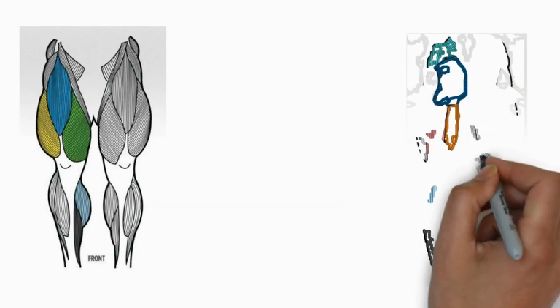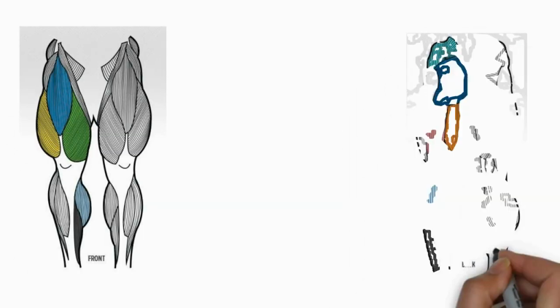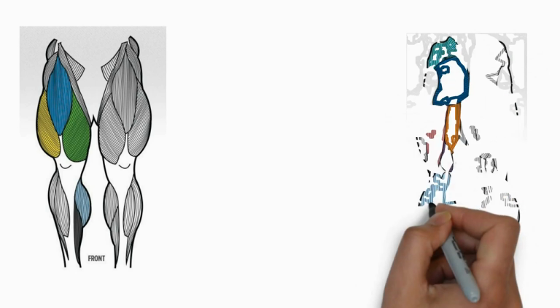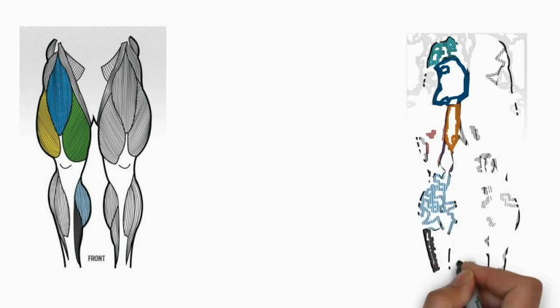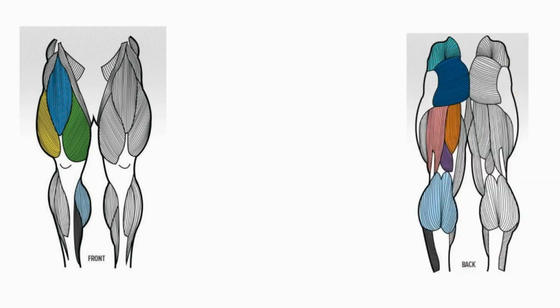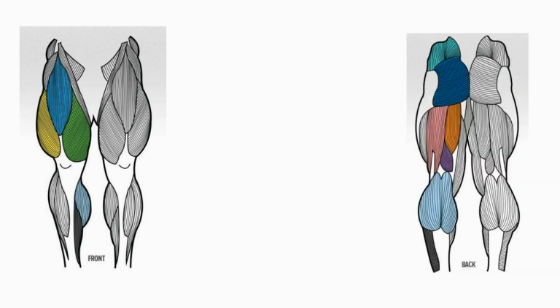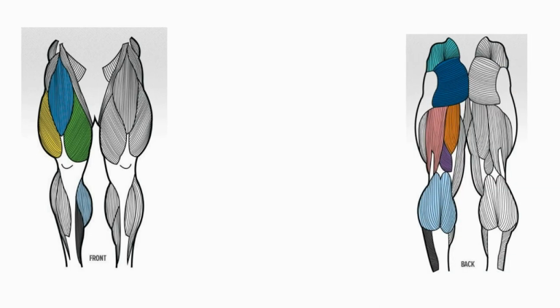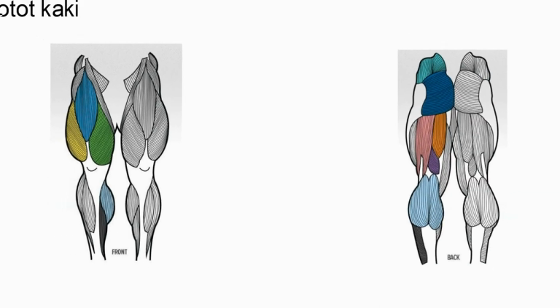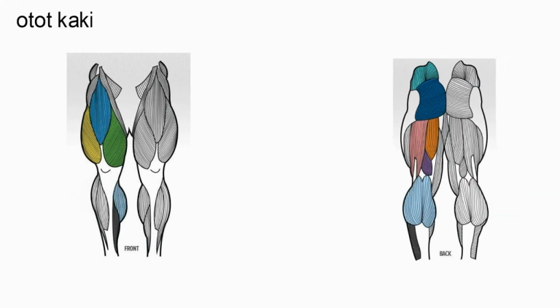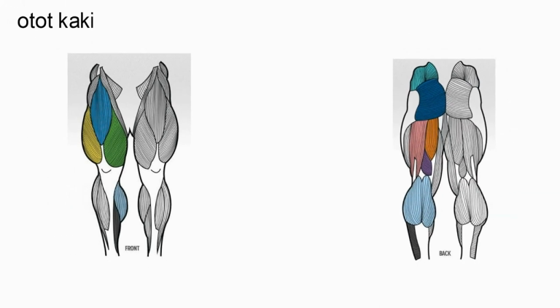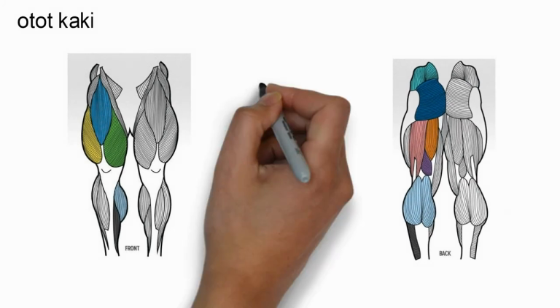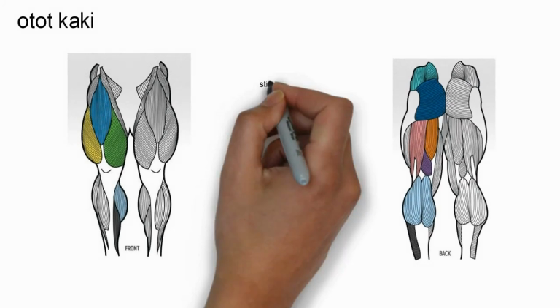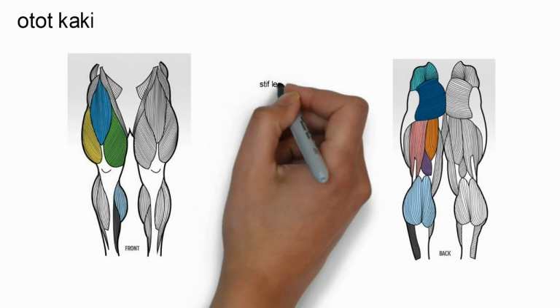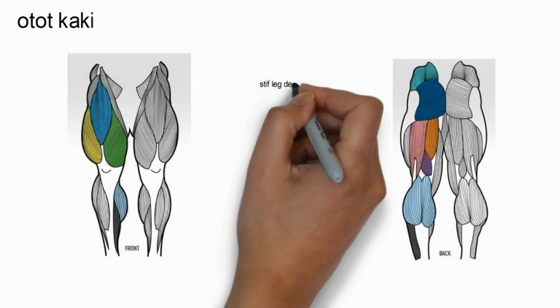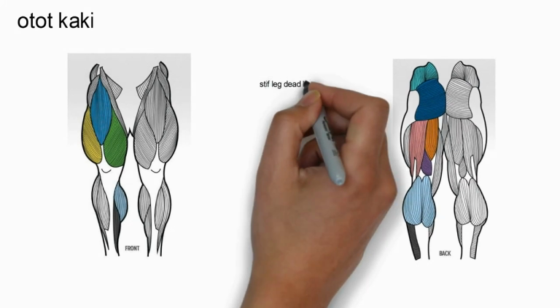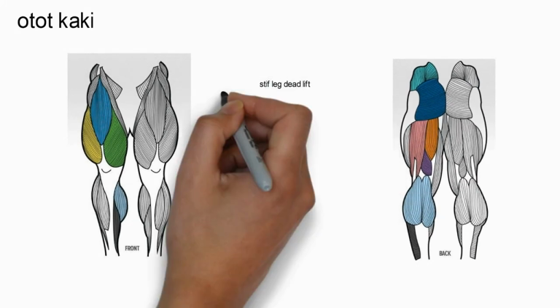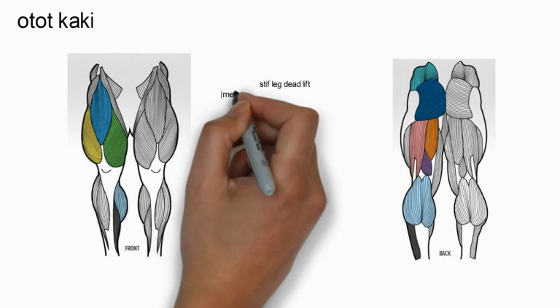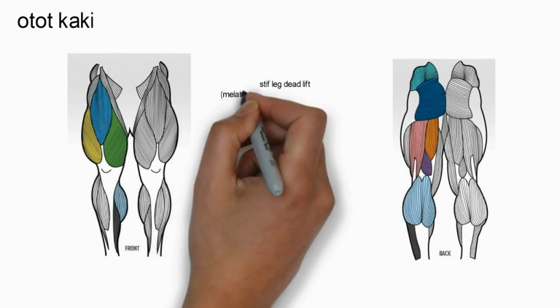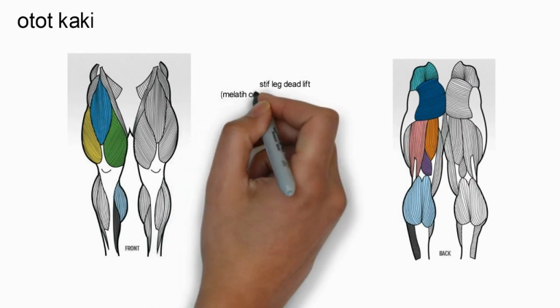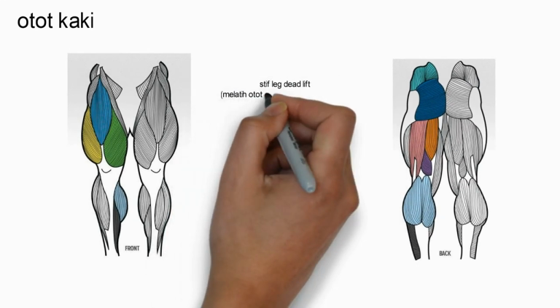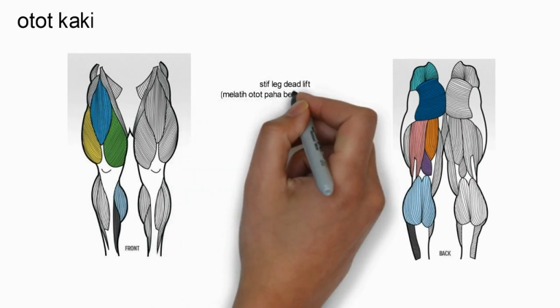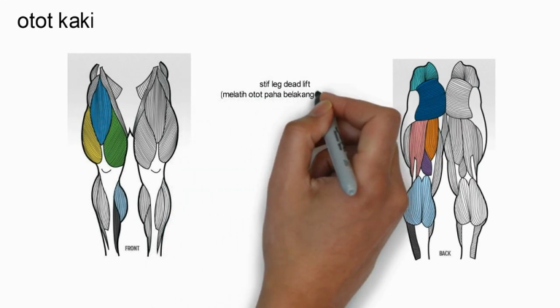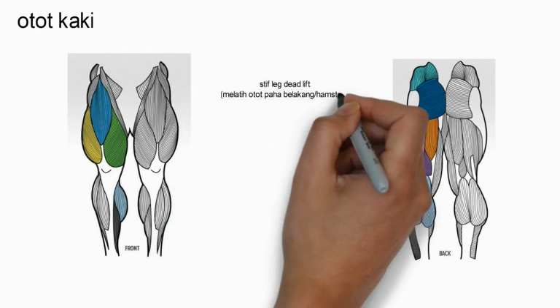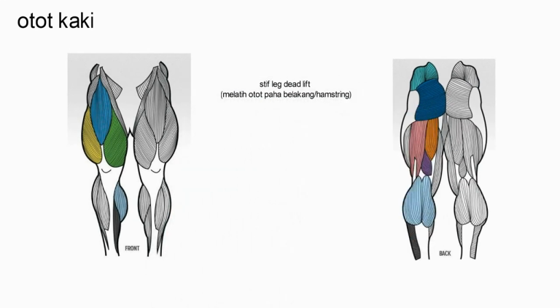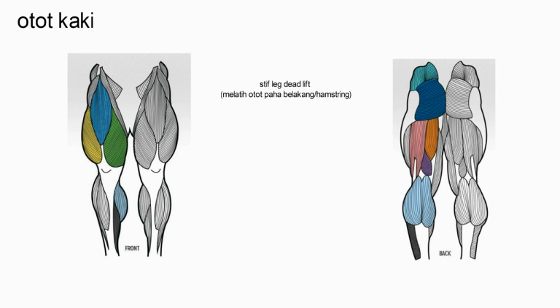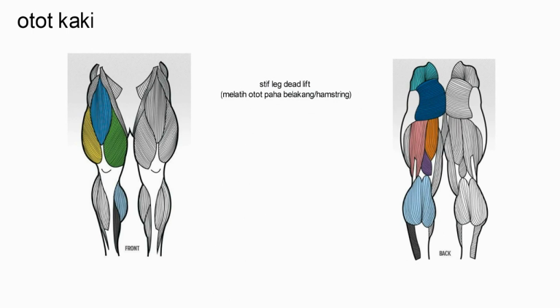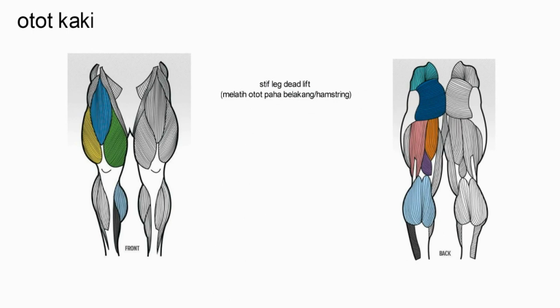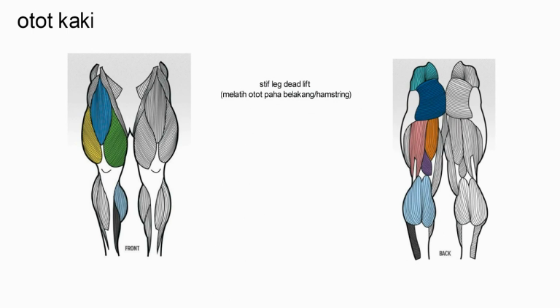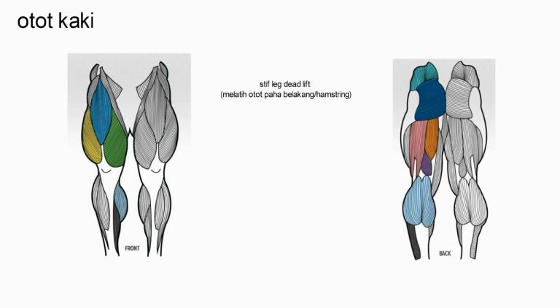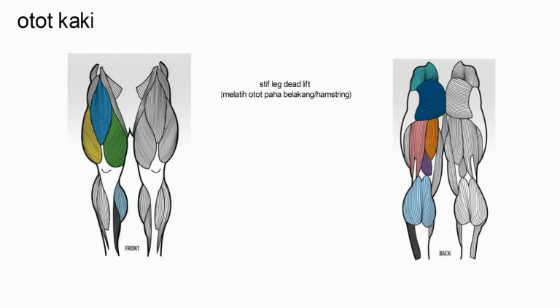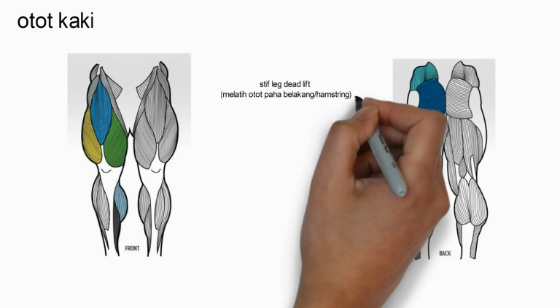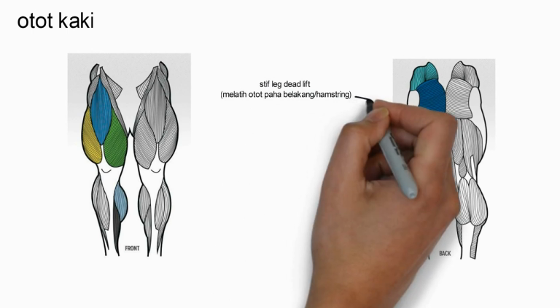The first exercise is the stiff leg deadlift — latihan otot paha belakang atau hamstring (training the back thigh muscle, or hamstring).